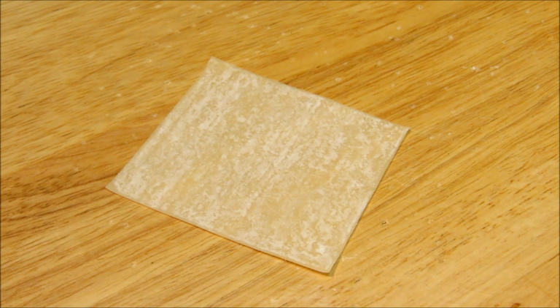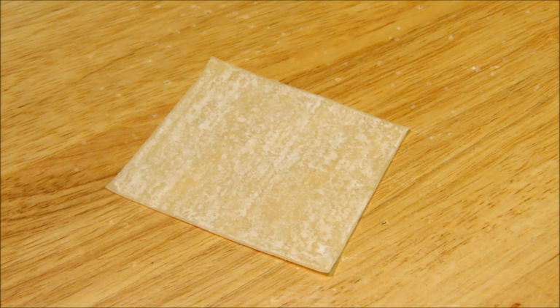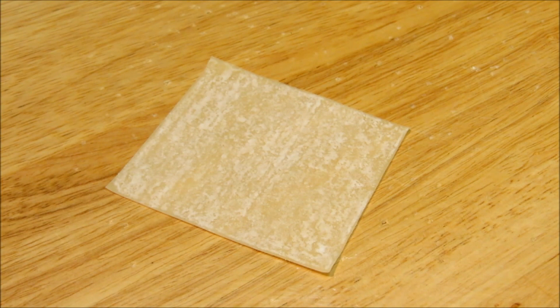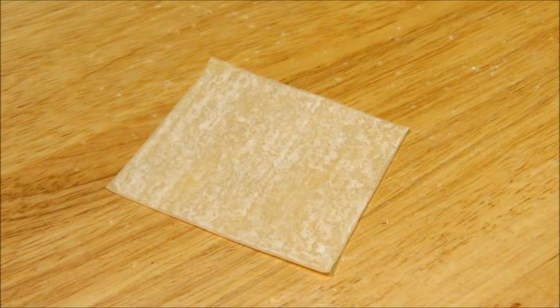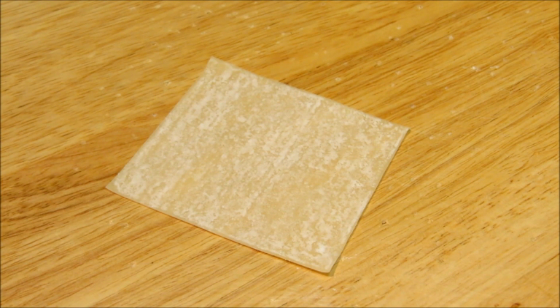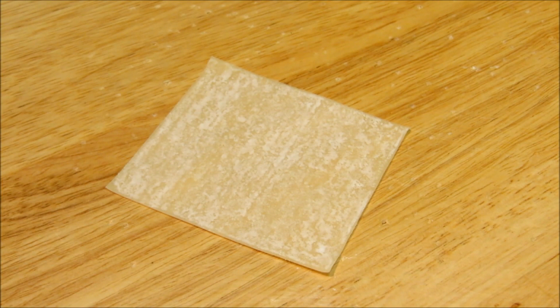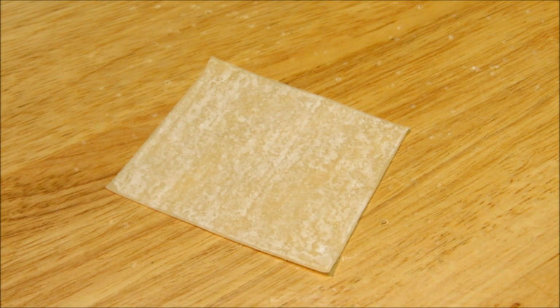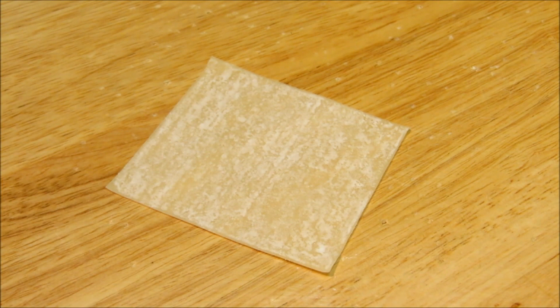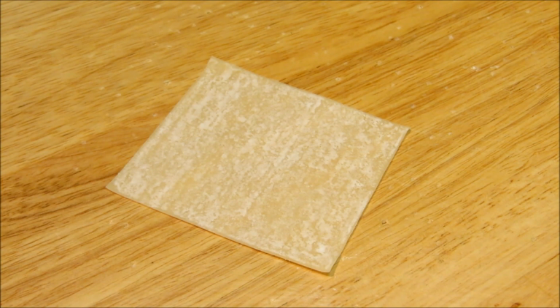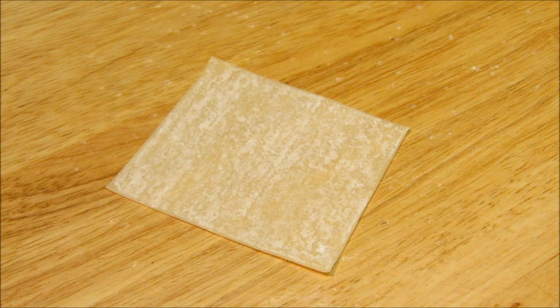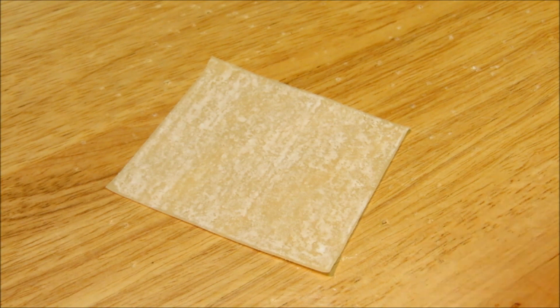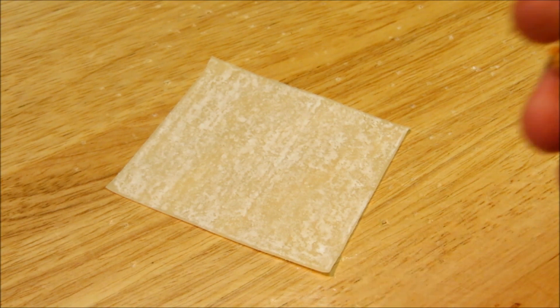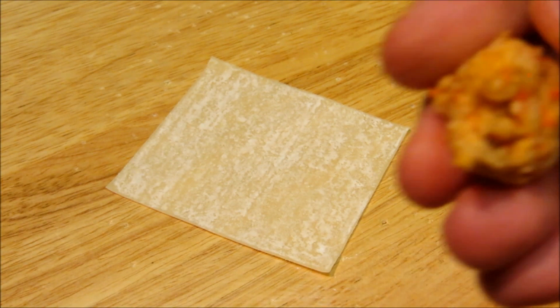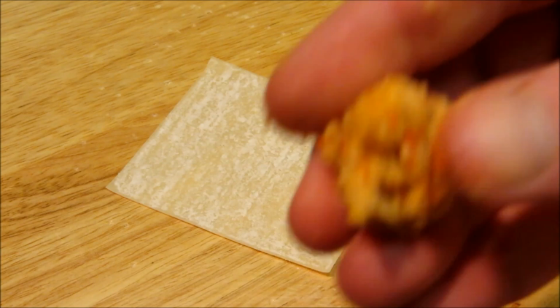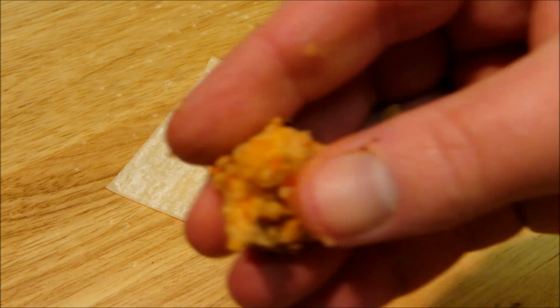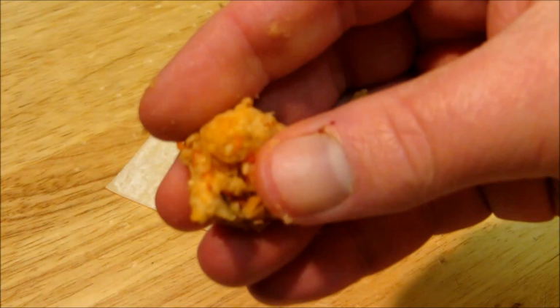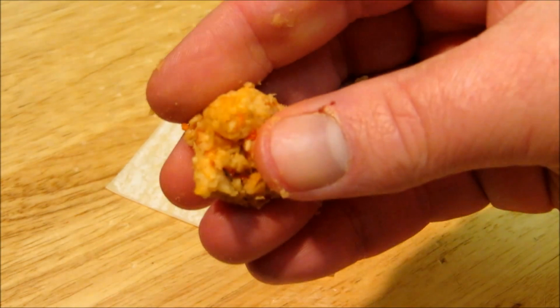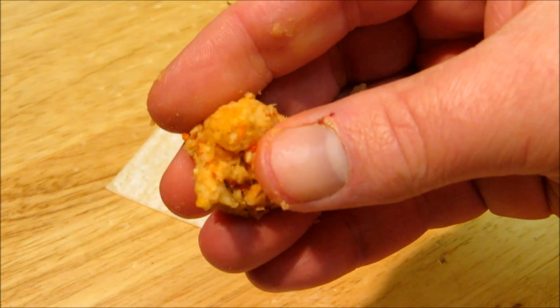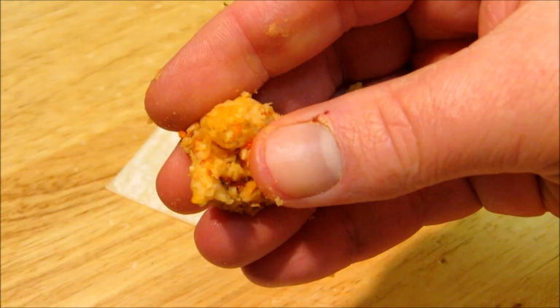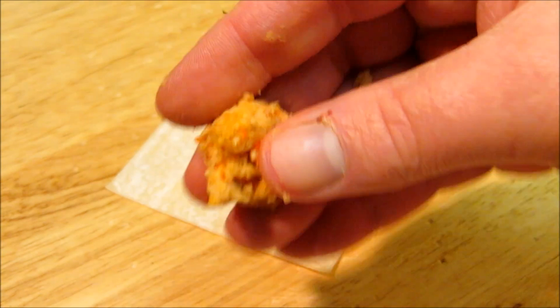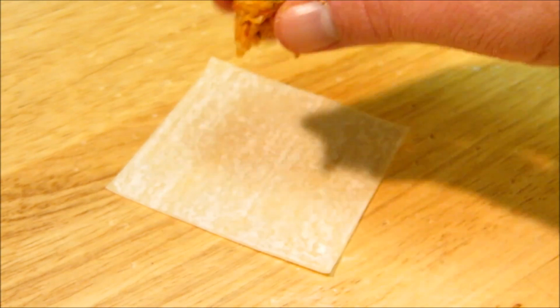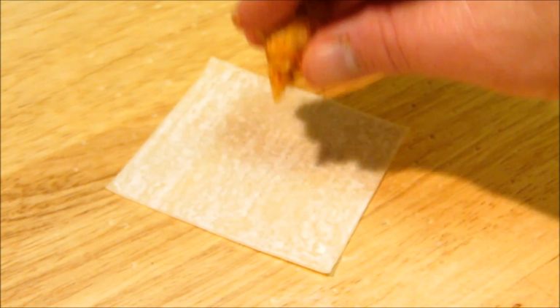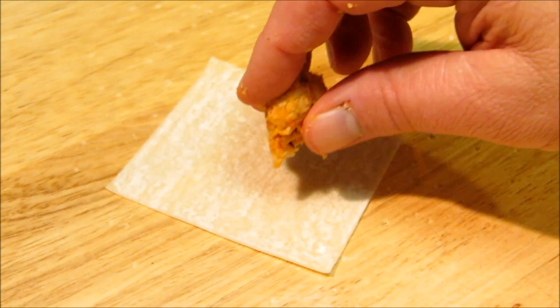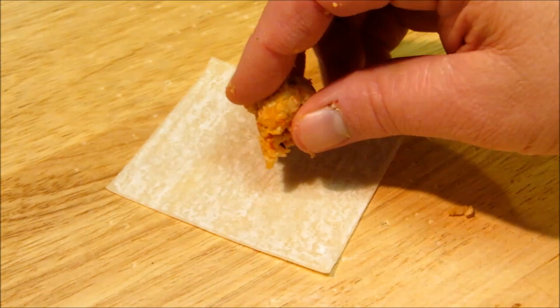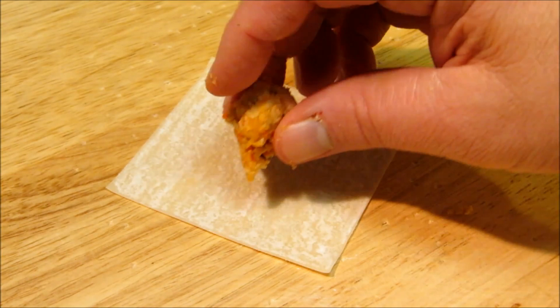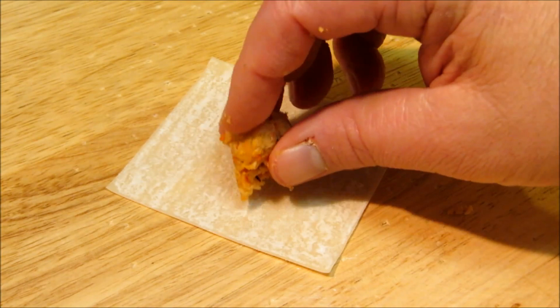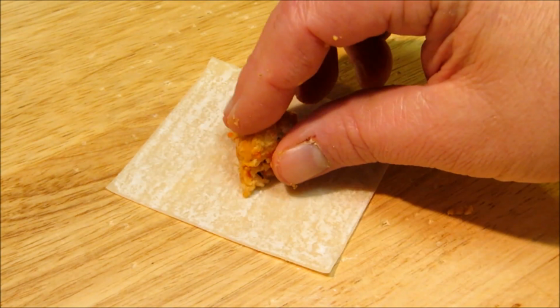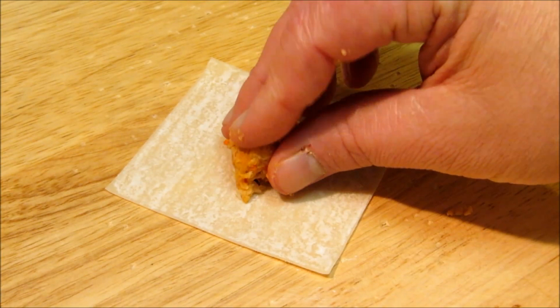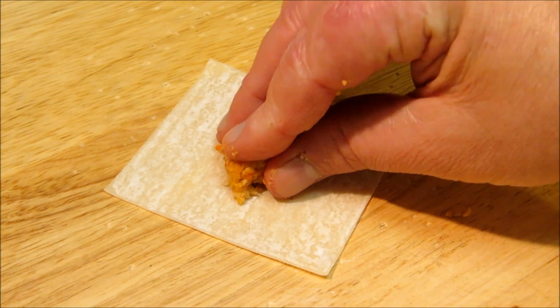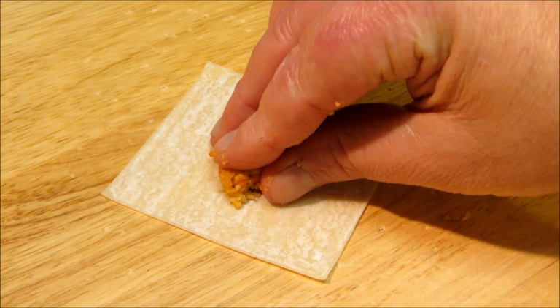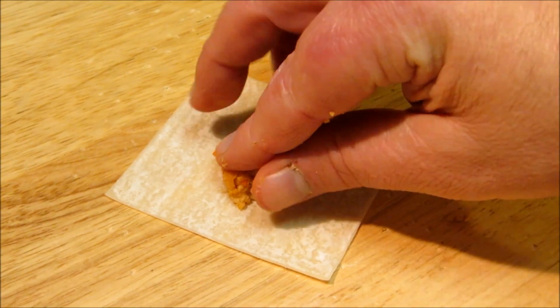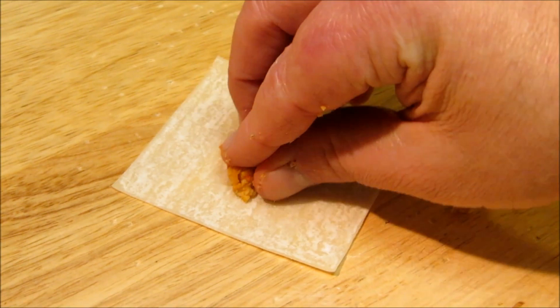Yes, you are correct, that is not pasta. That is a wonton wrapper, and that's going to be our ravioli for today.